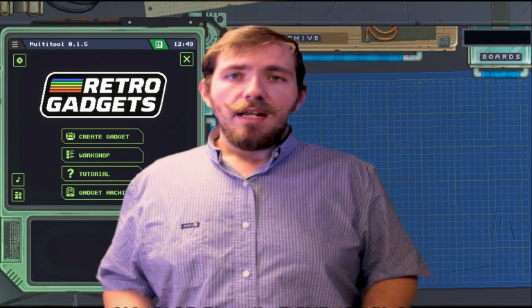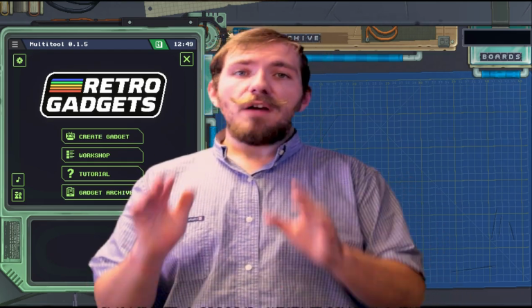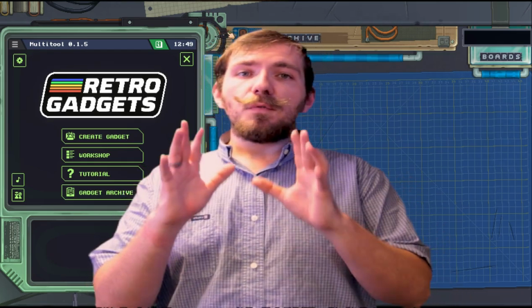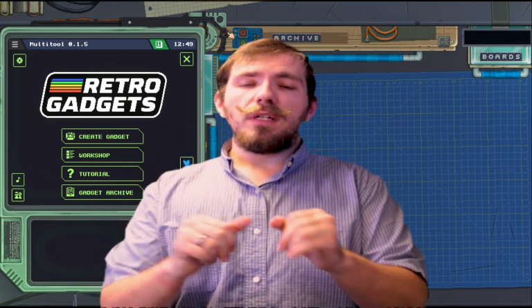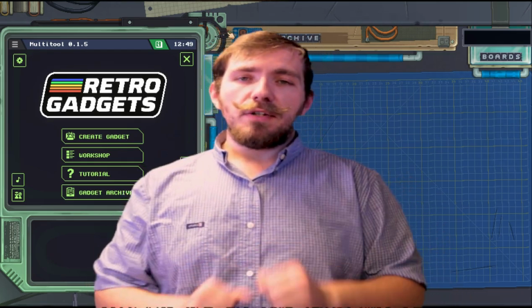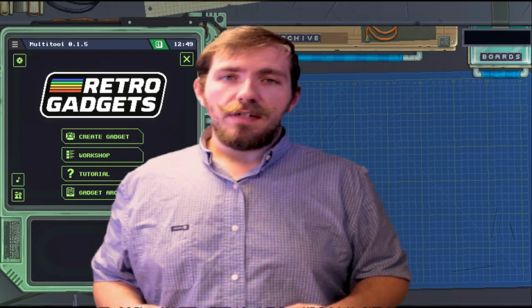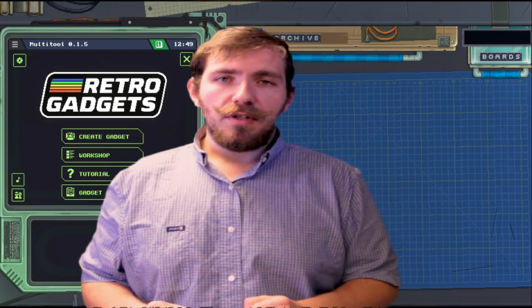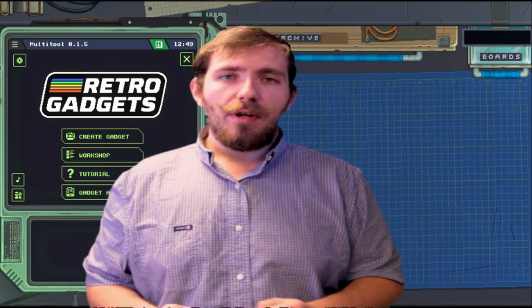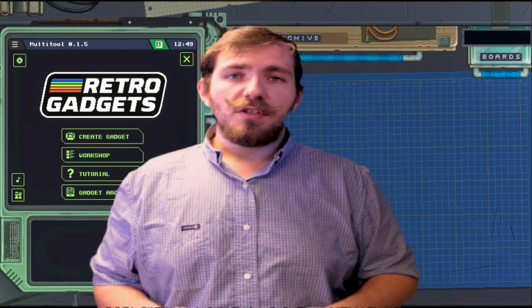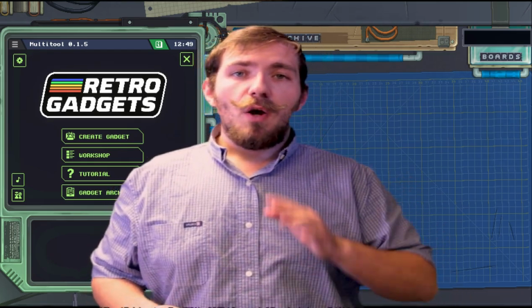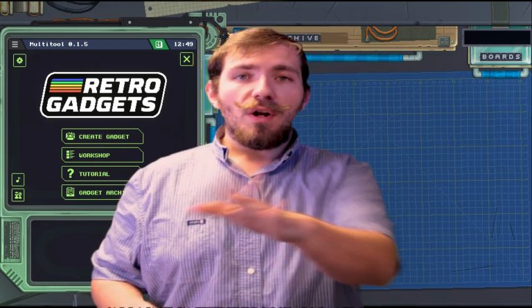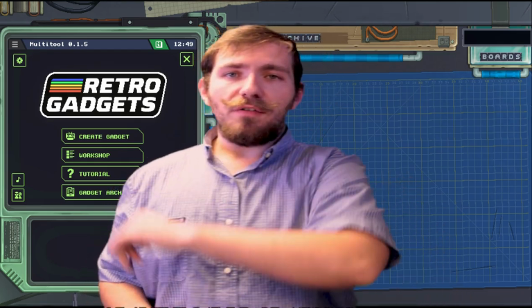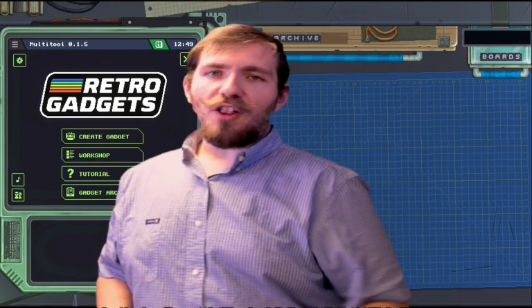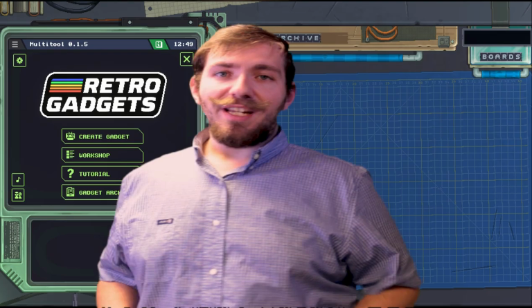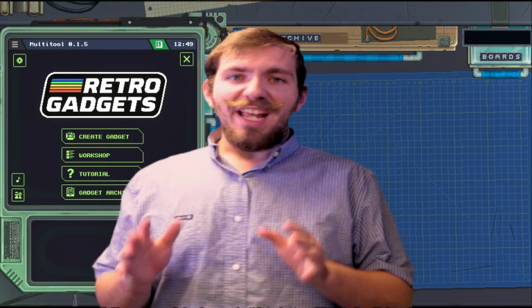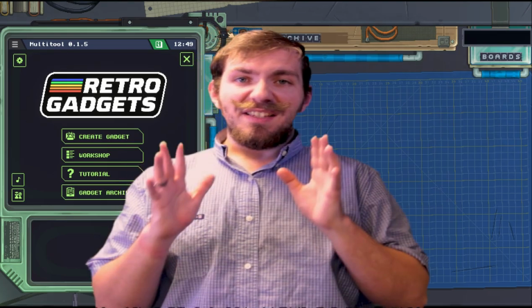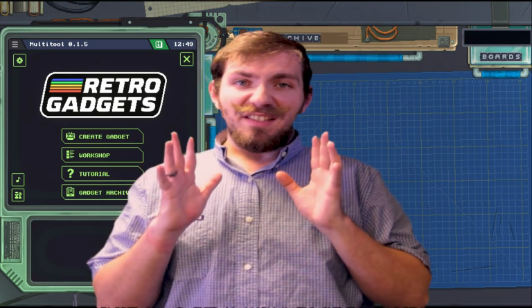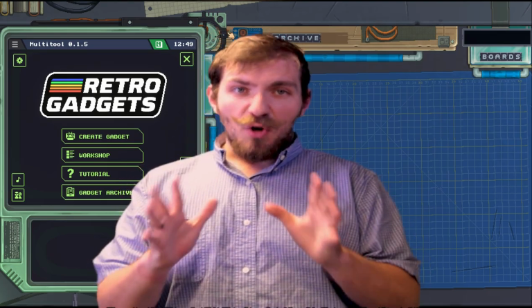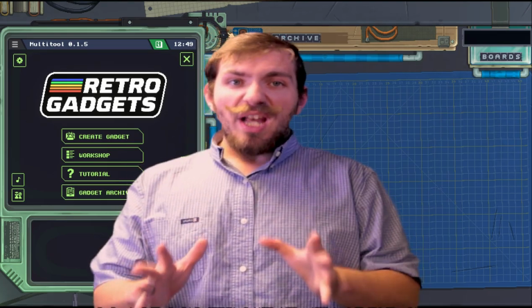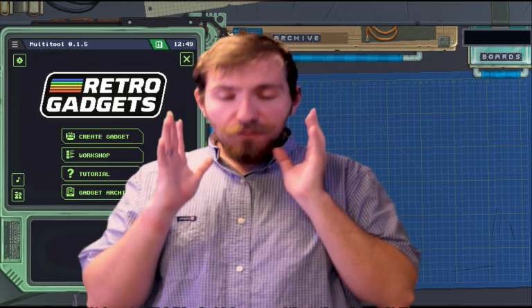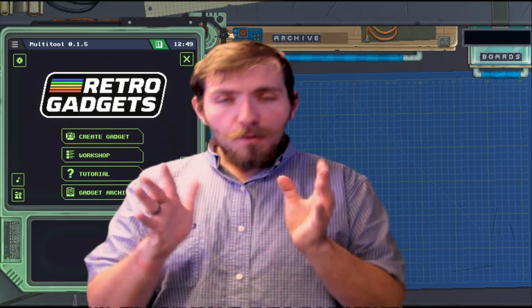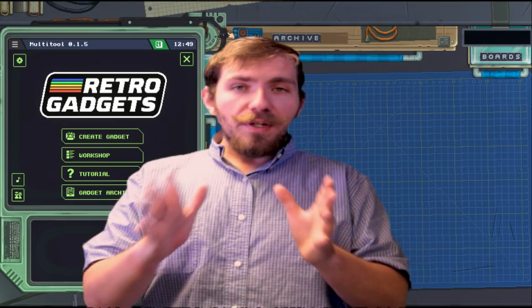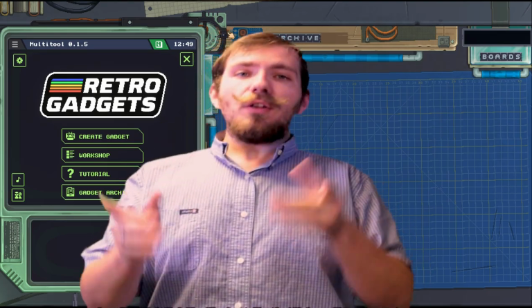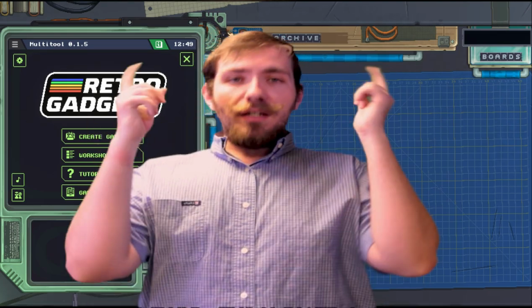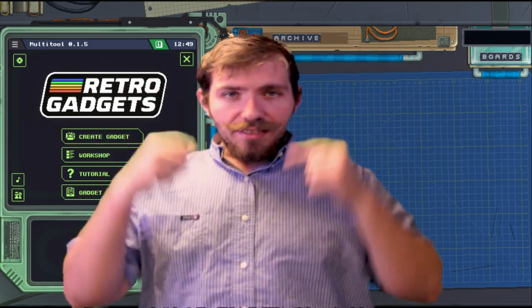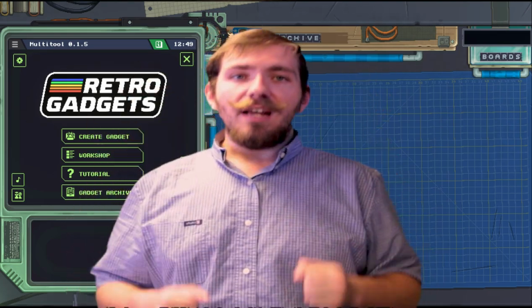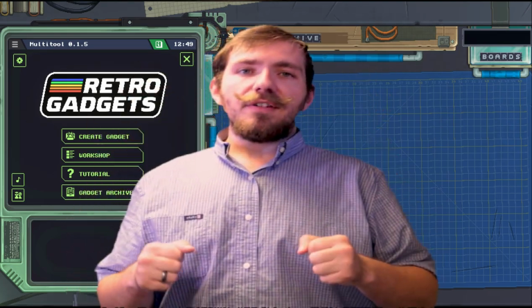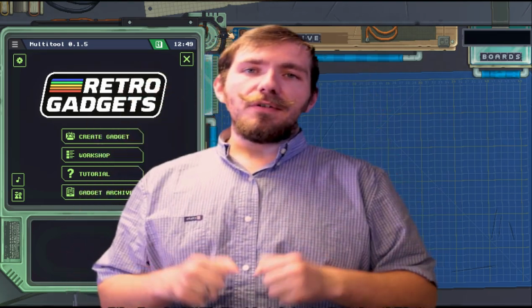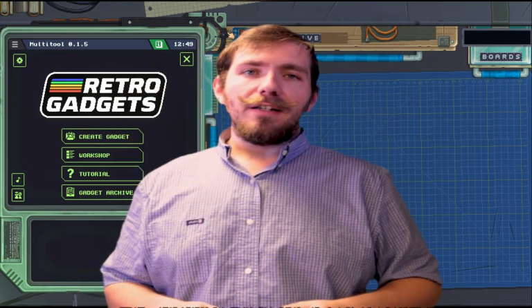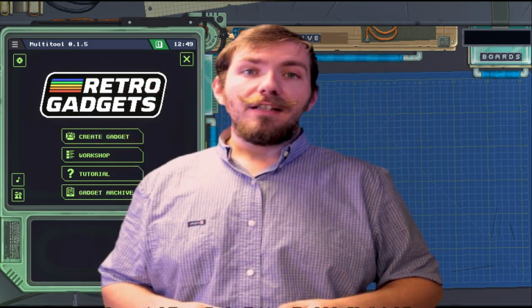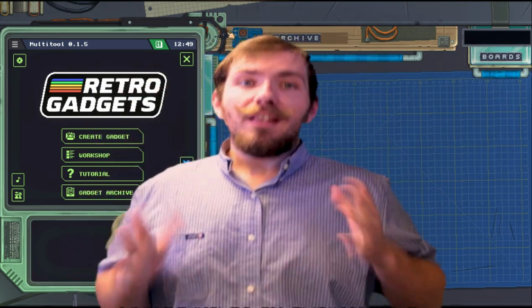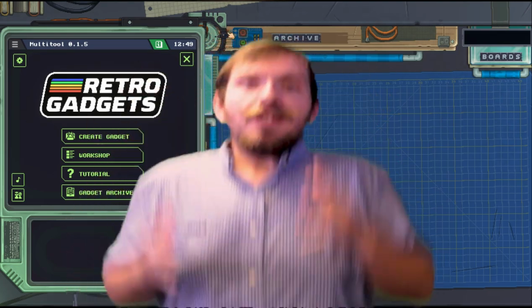Now if you're really interested in retro gadgets, why don't you follow me and let's go ahead and for real dive into it. Let's go!